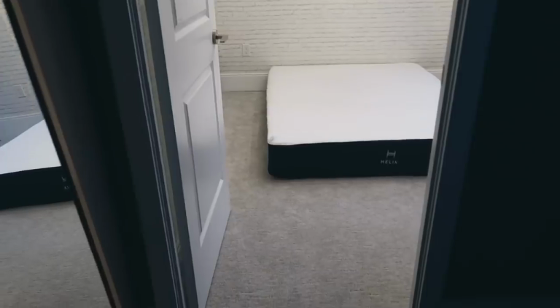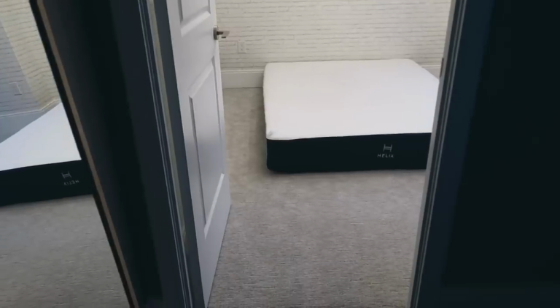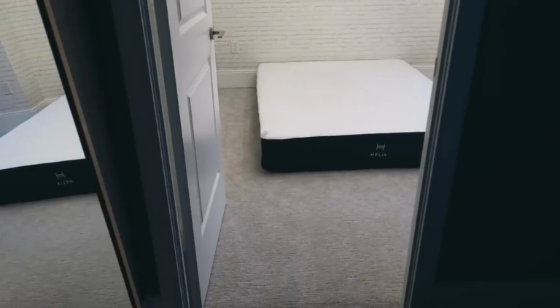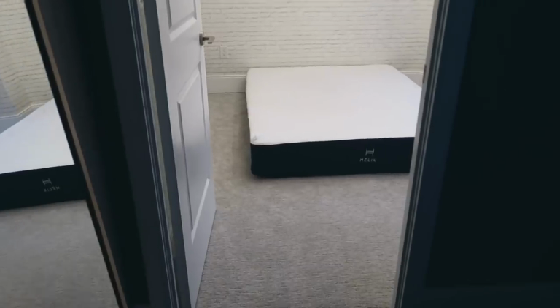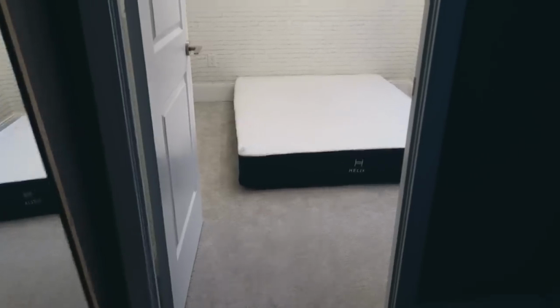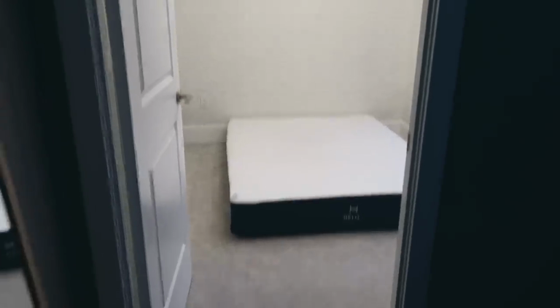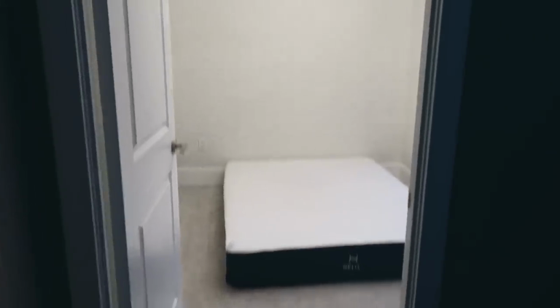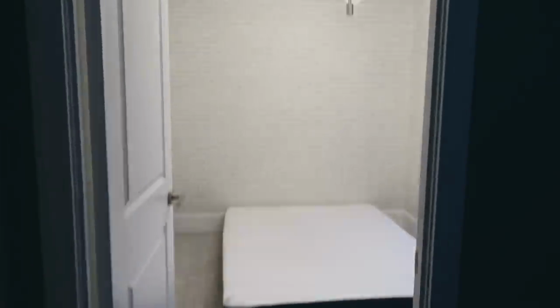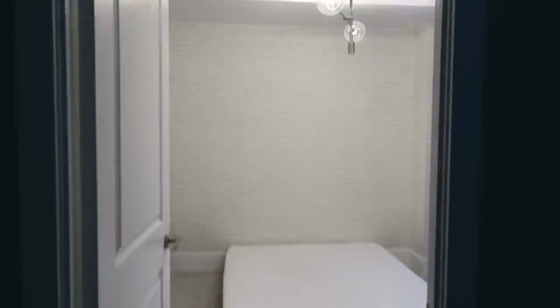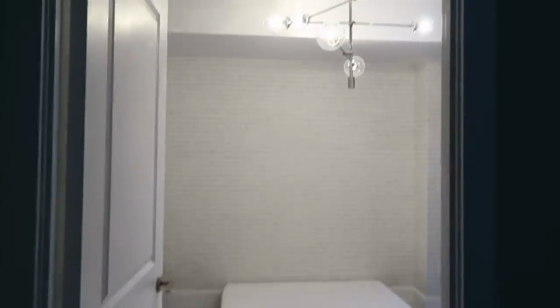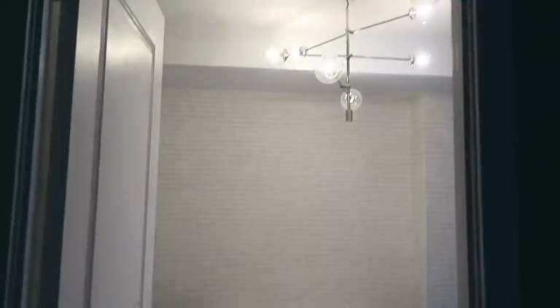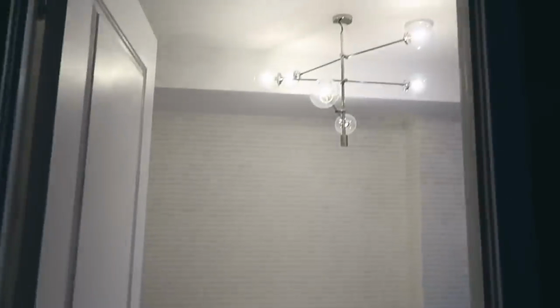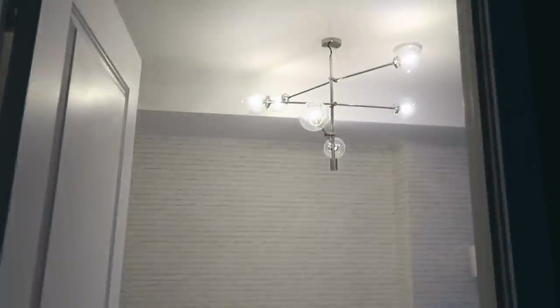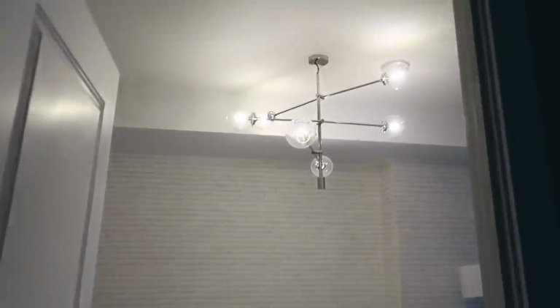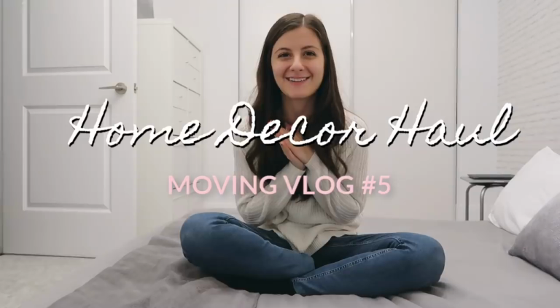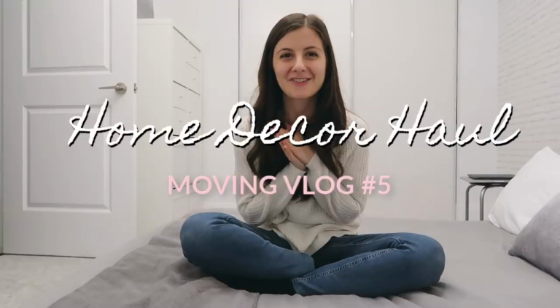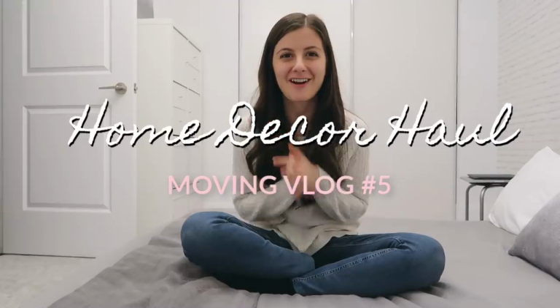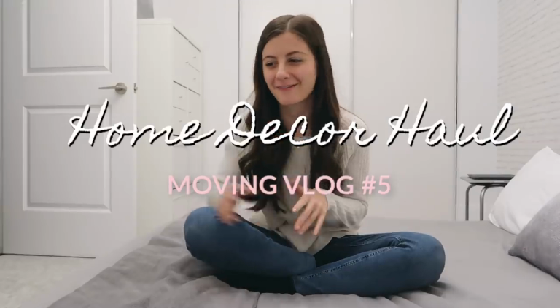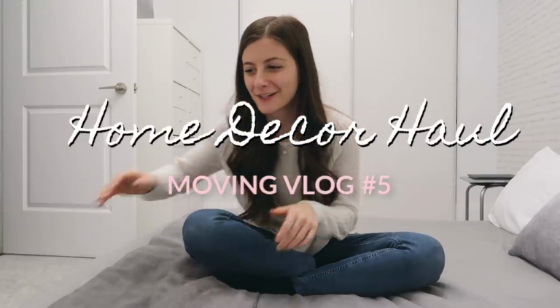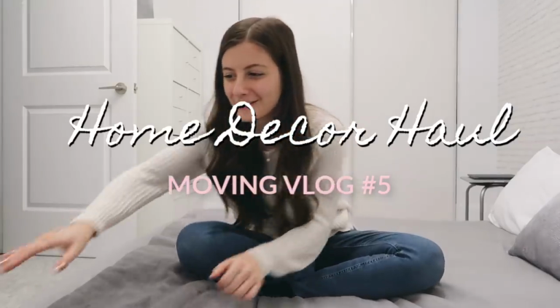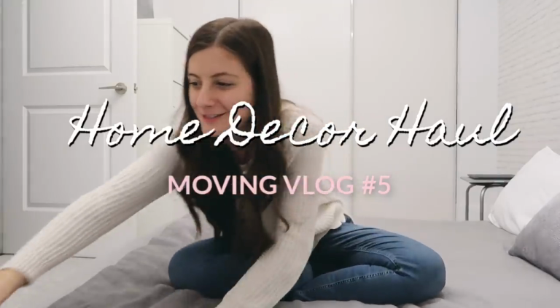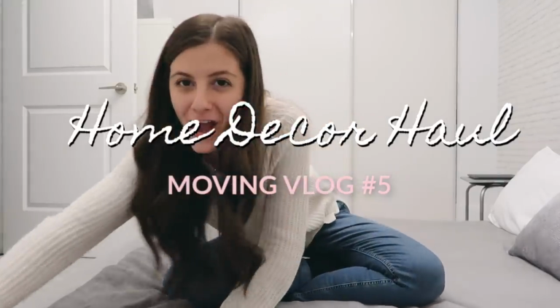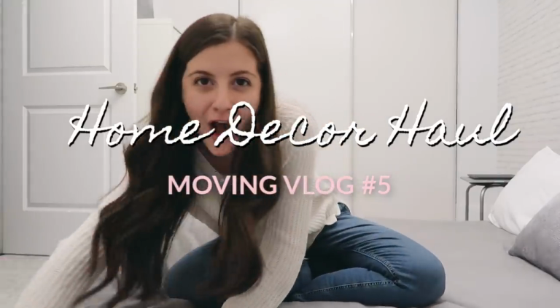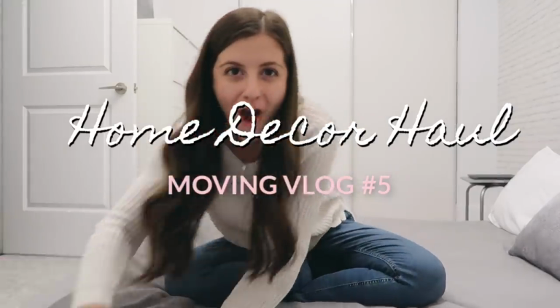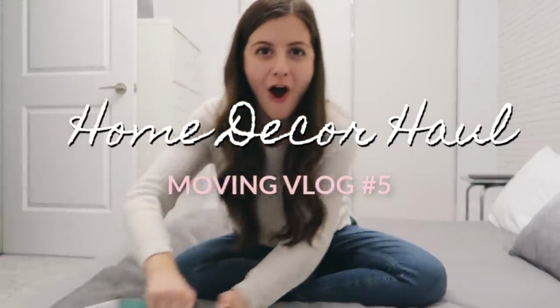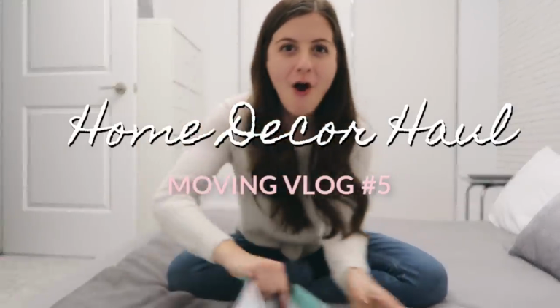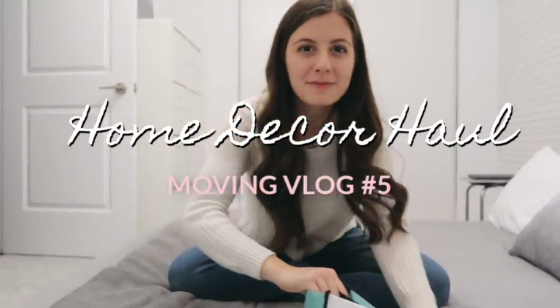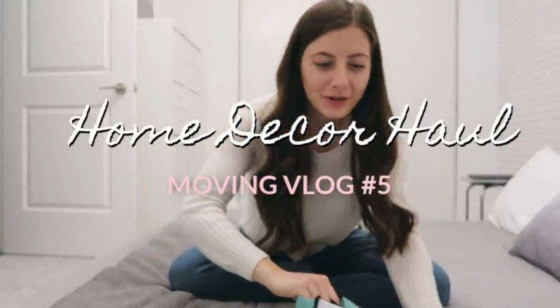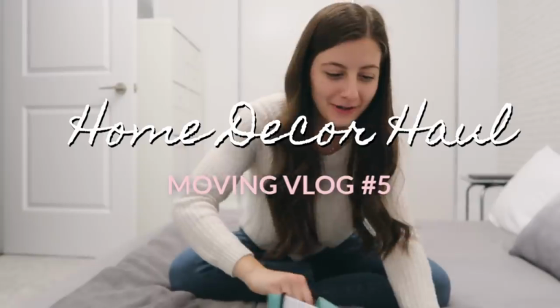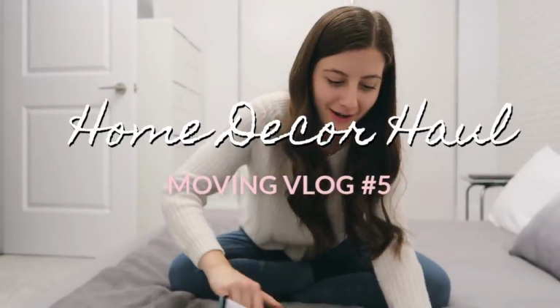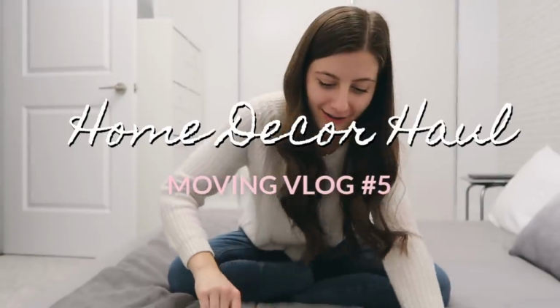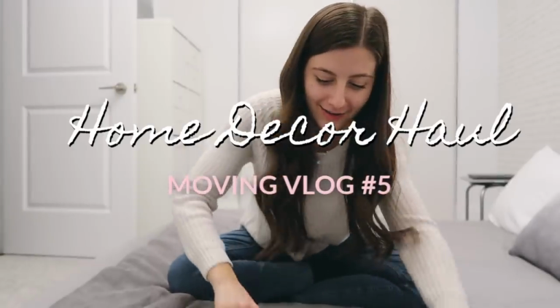I have major updates! Time for our first home decor haul.